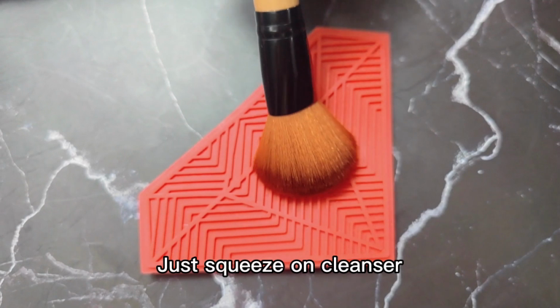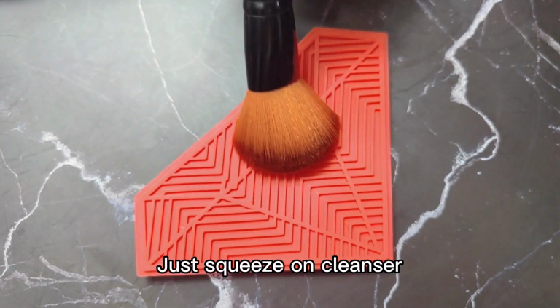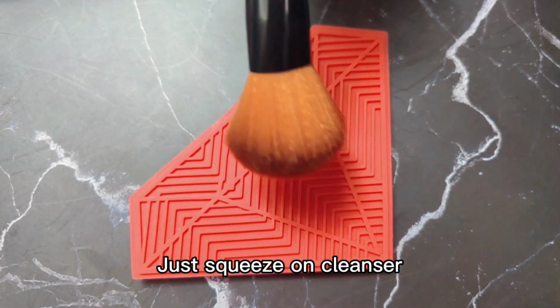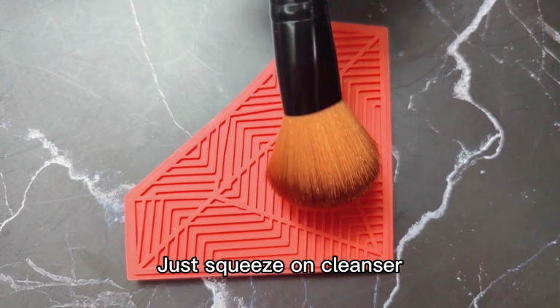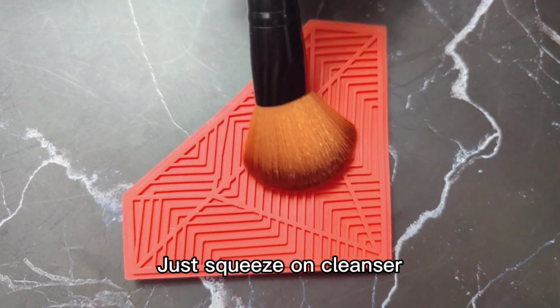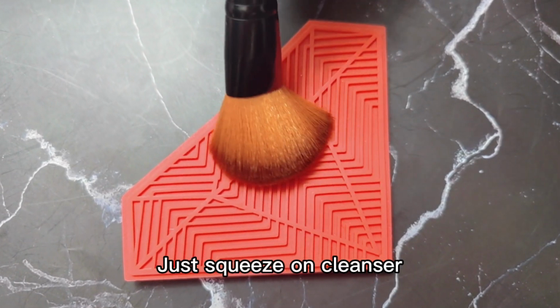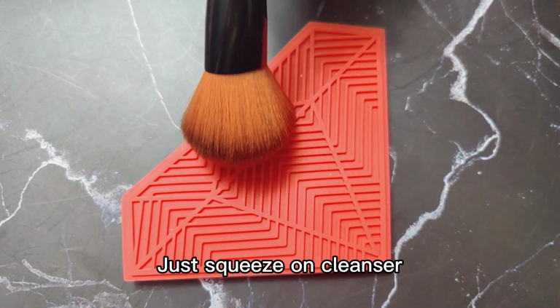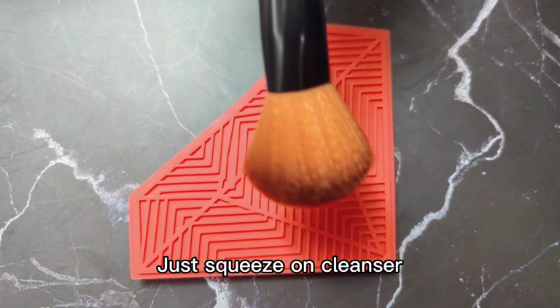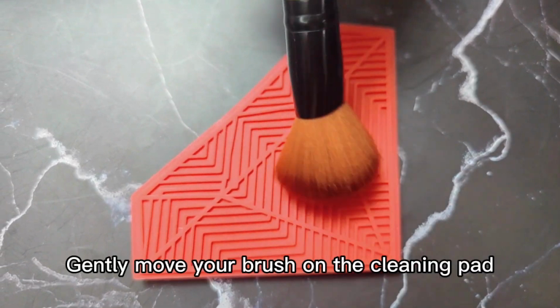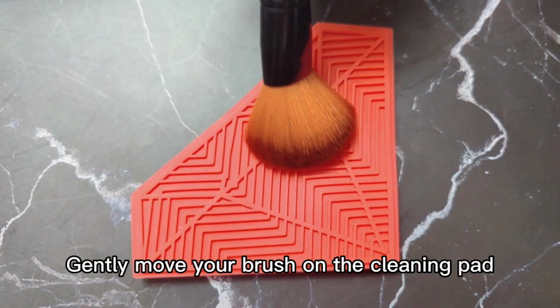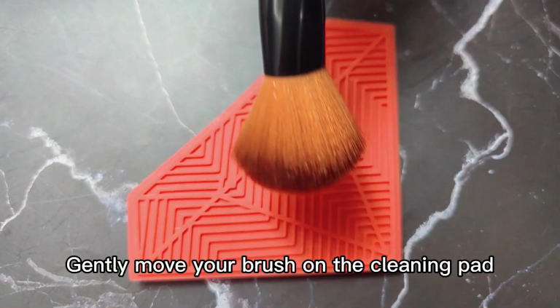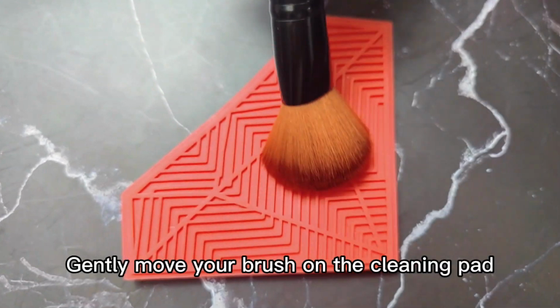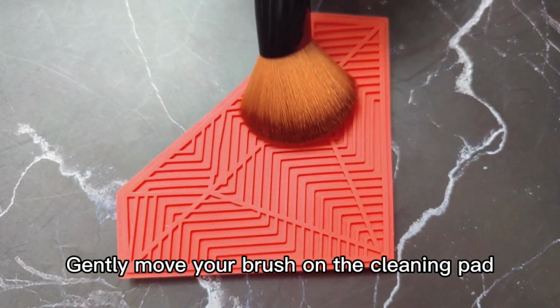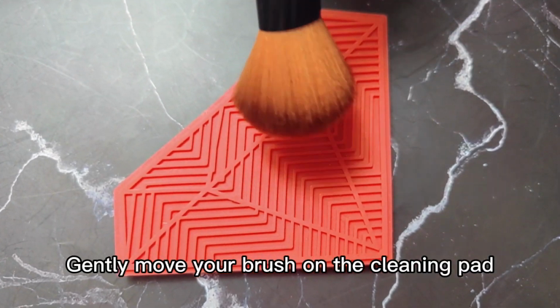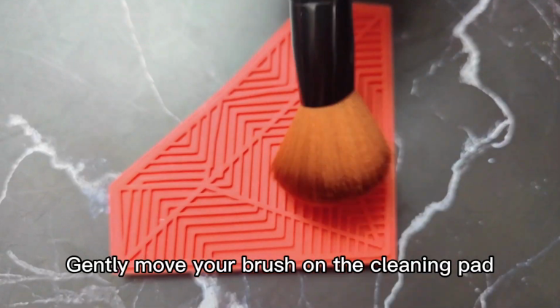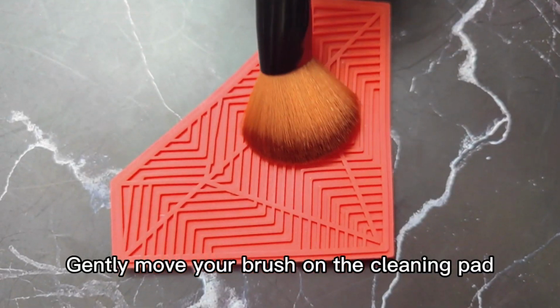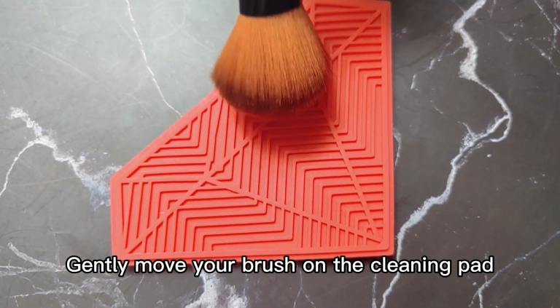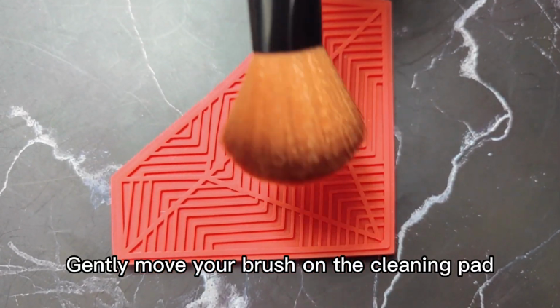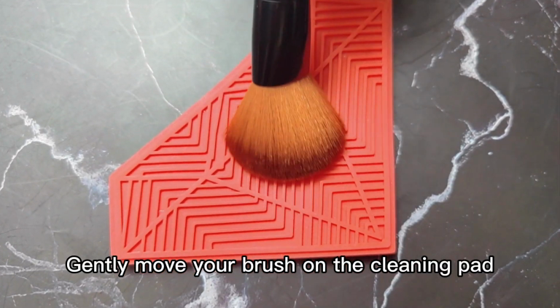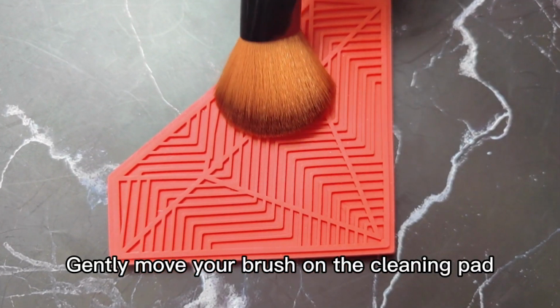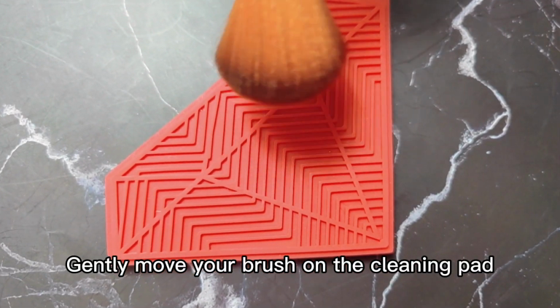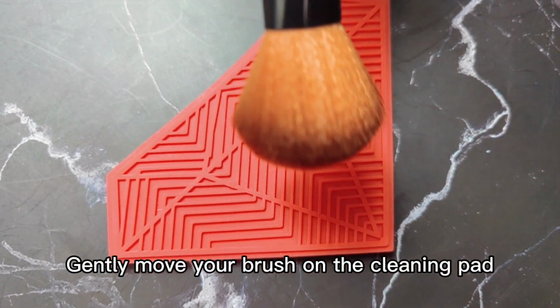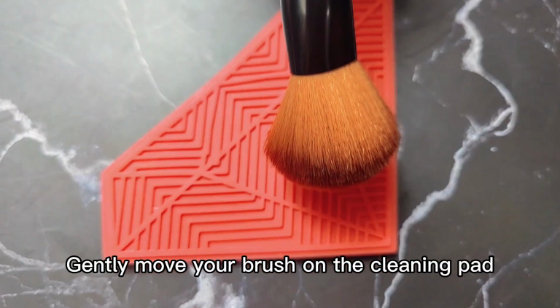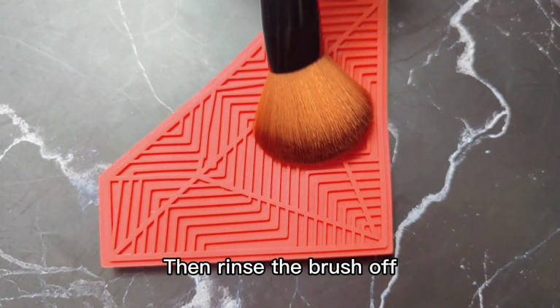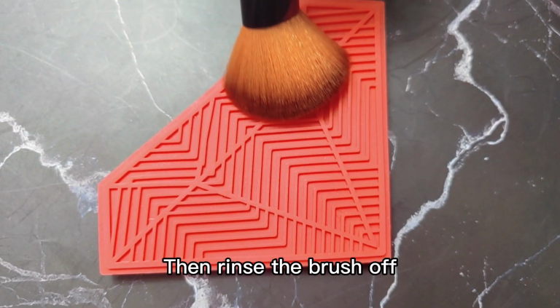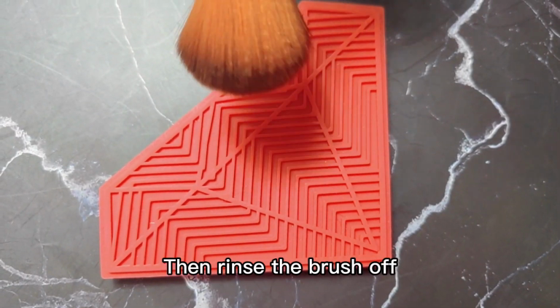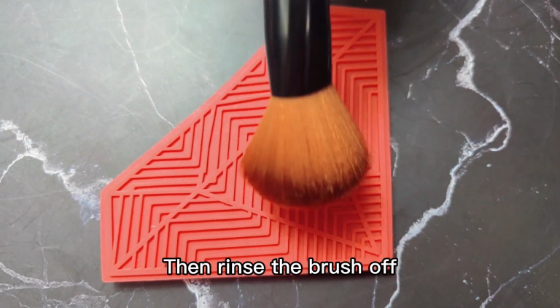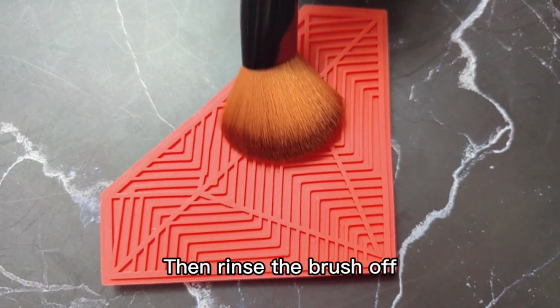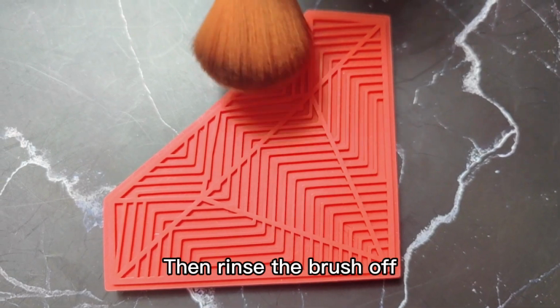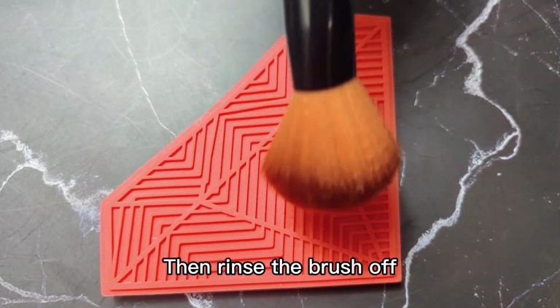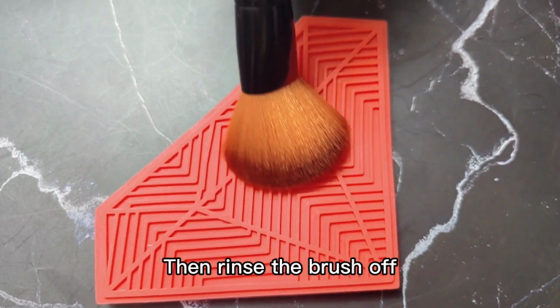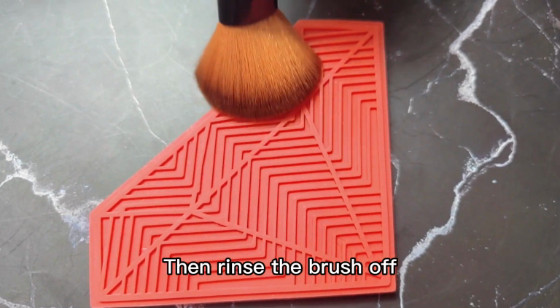Just squeeze on cleaner, gently move your brush on the cleaning pad, then rinse the brush off.